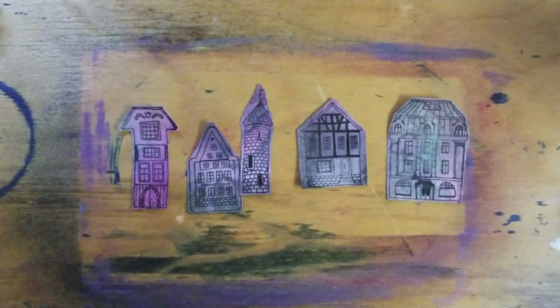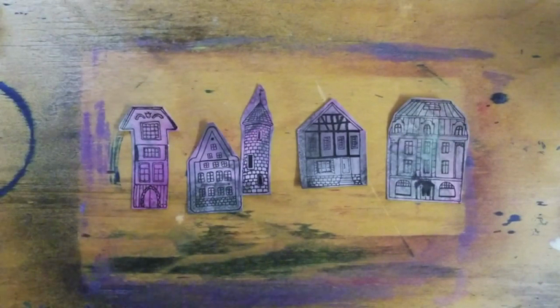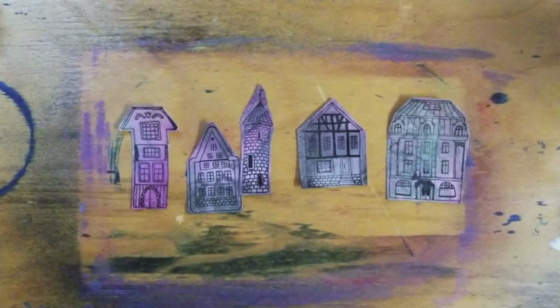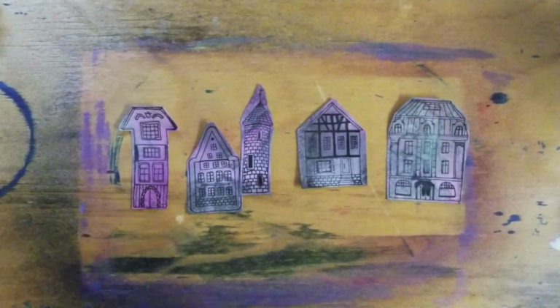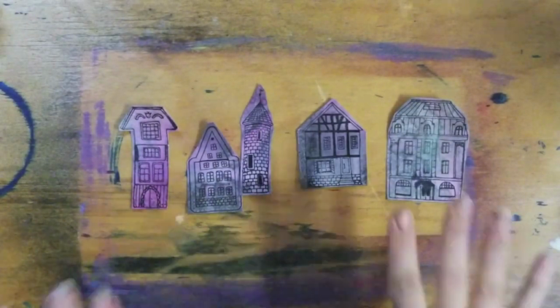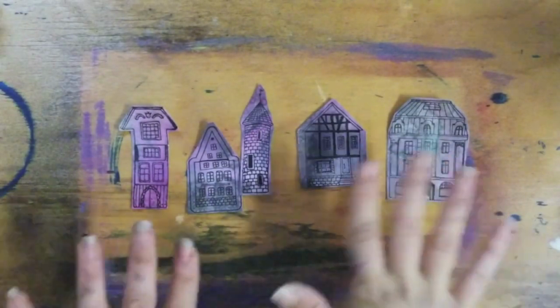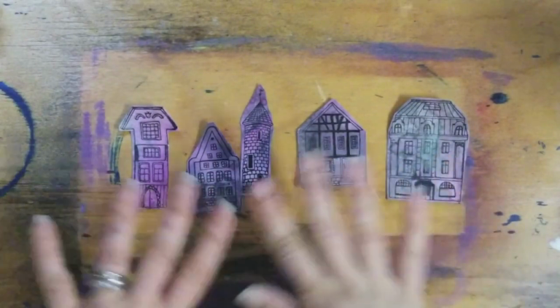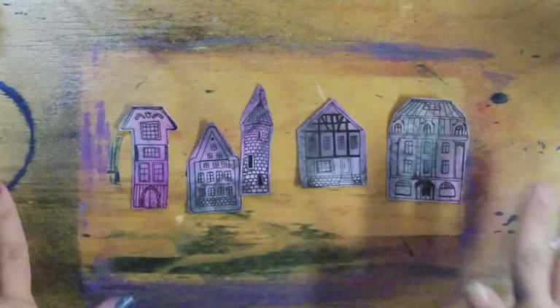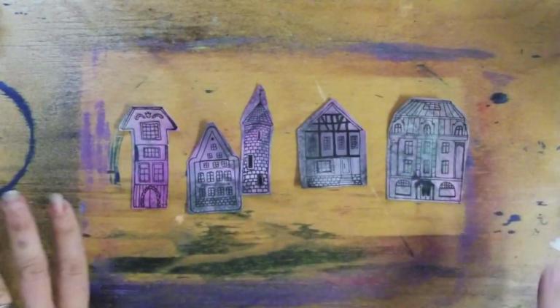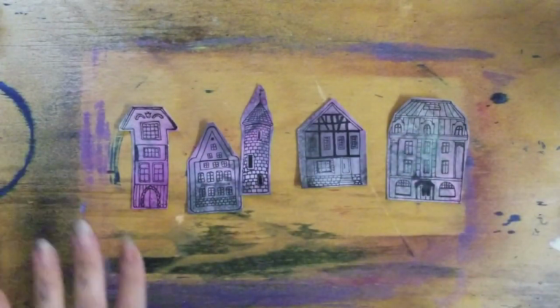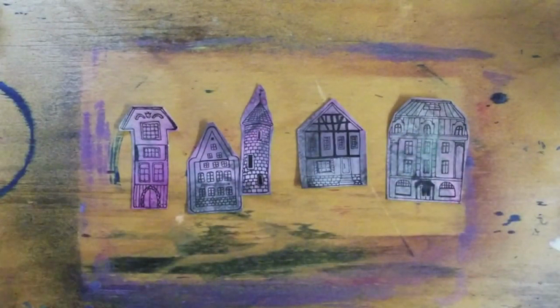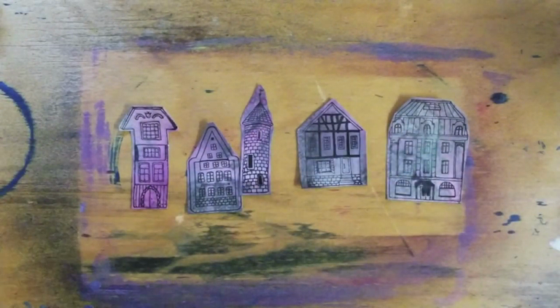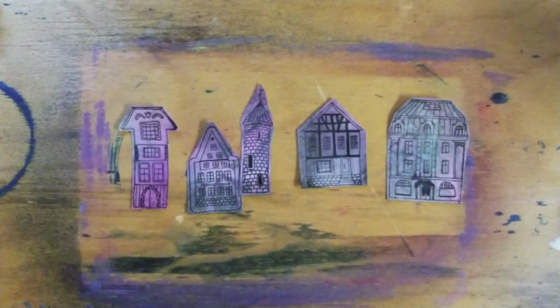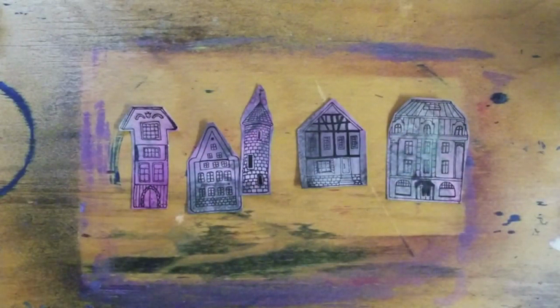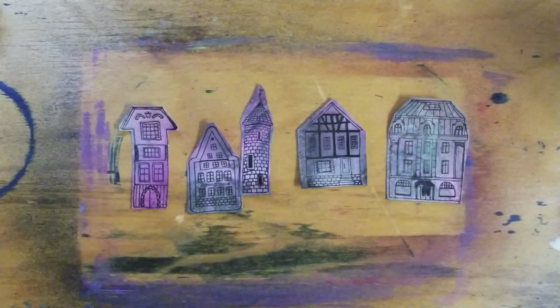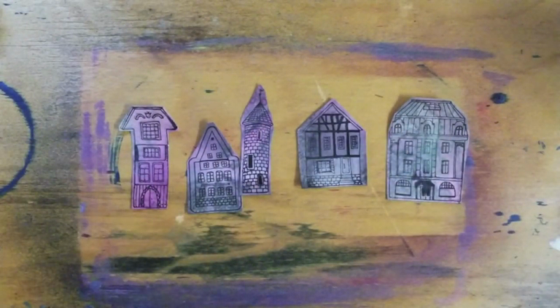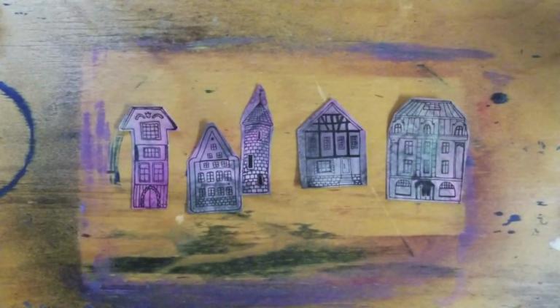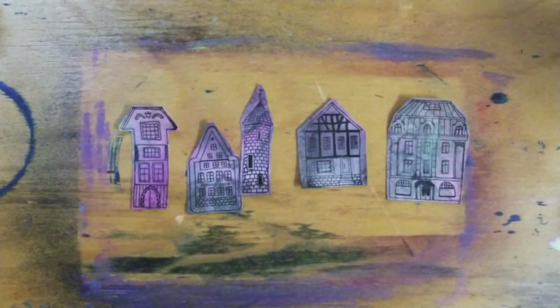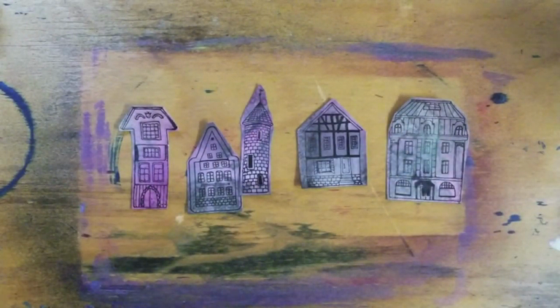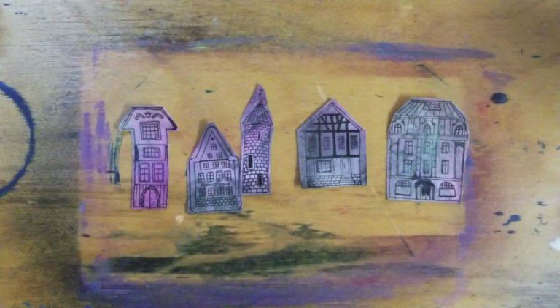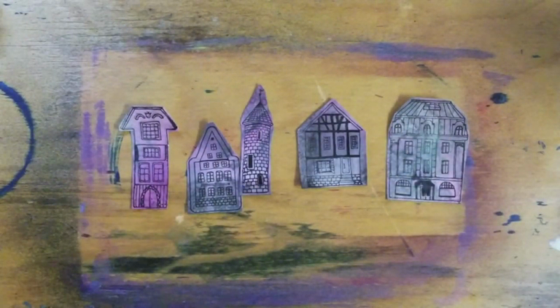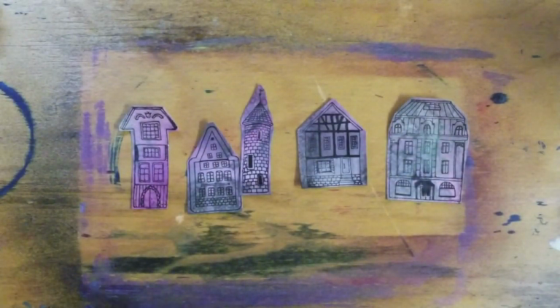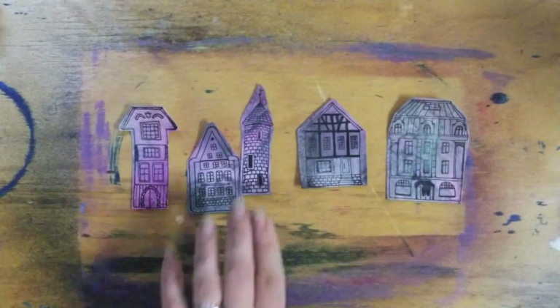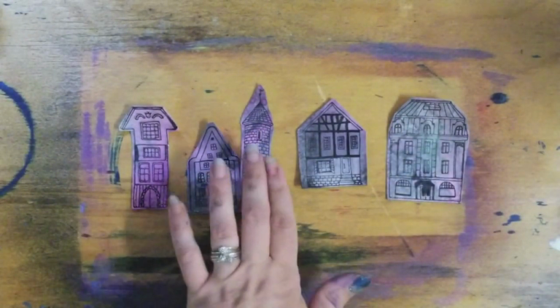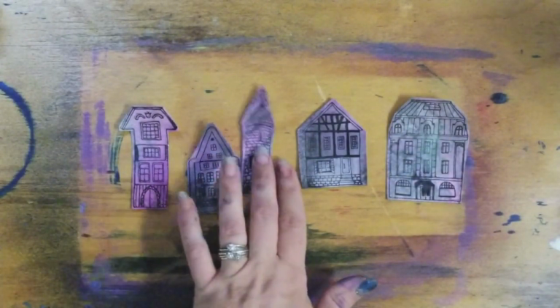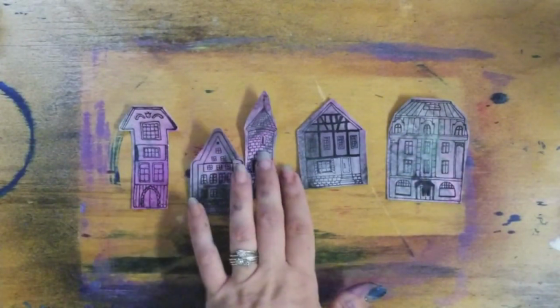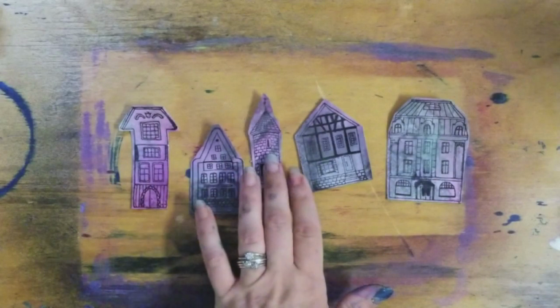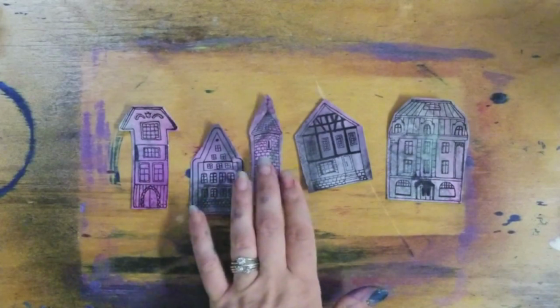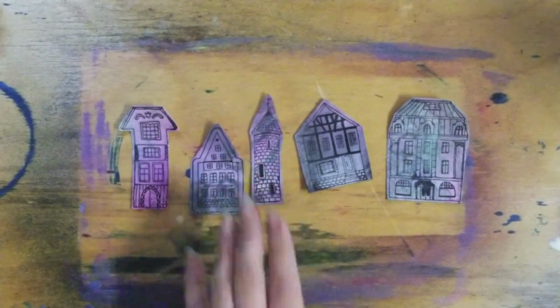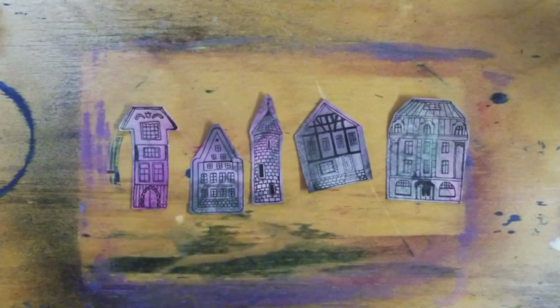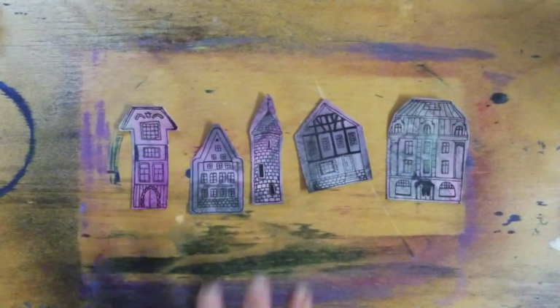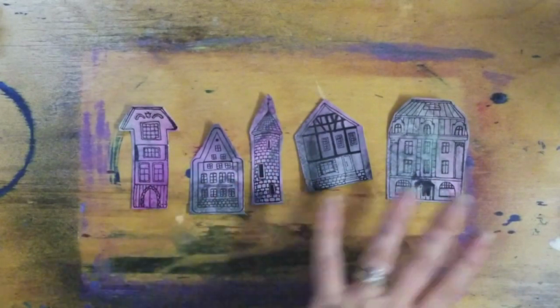Now we're going to go ahead and cut these out. You can cut these out as perfectly or not as you want — totally up to you.